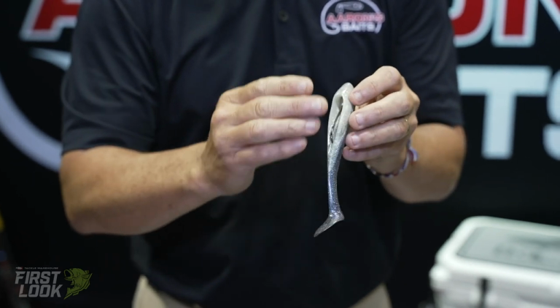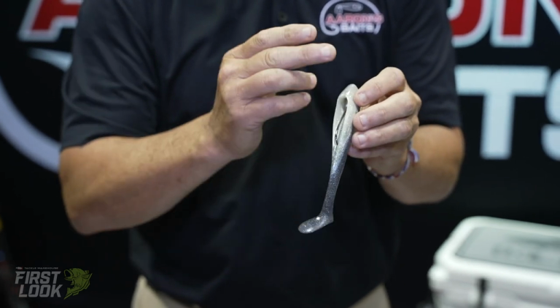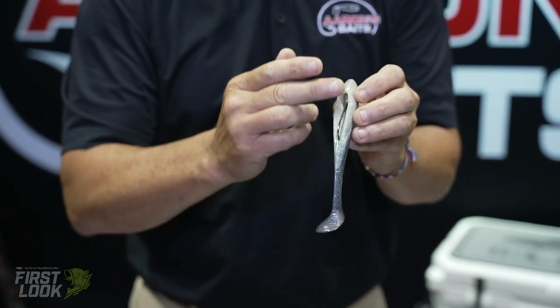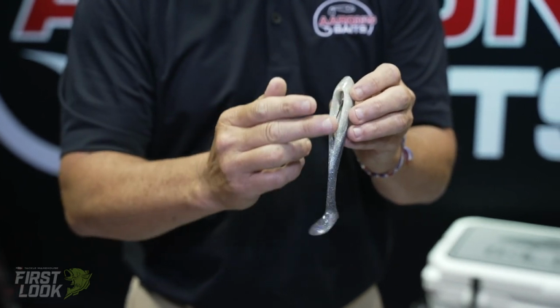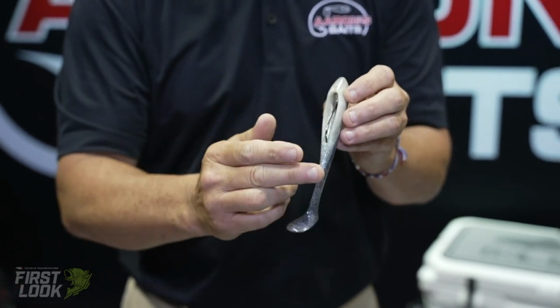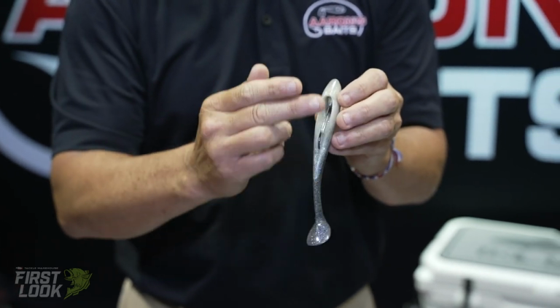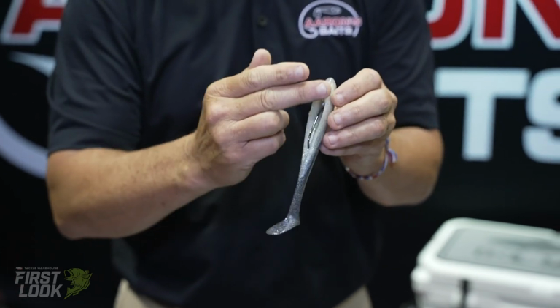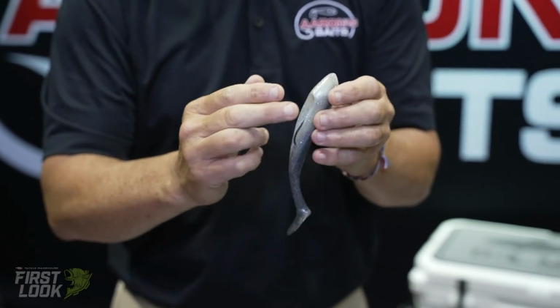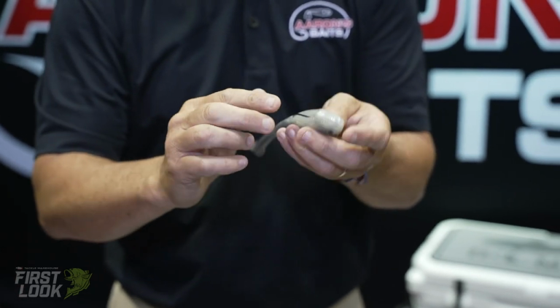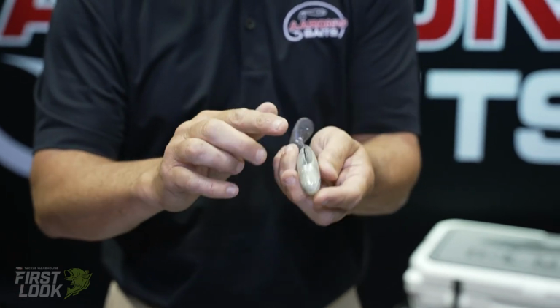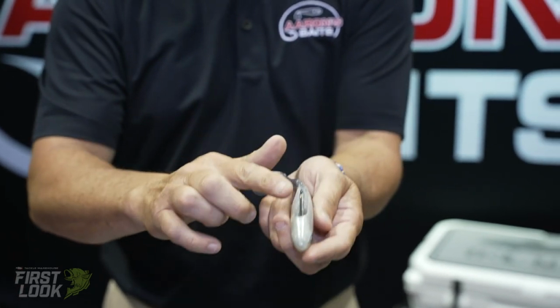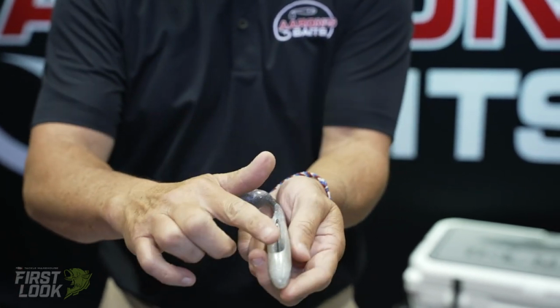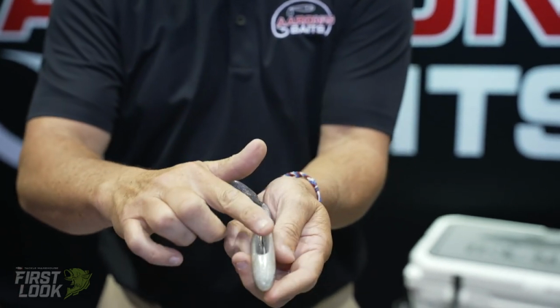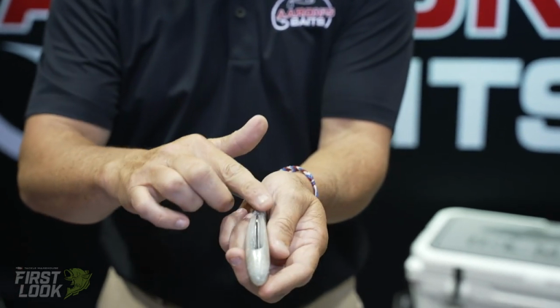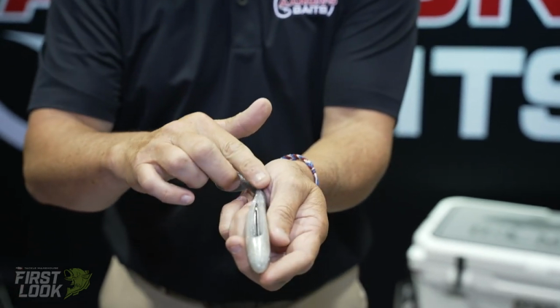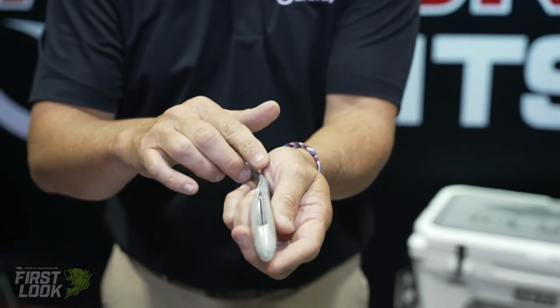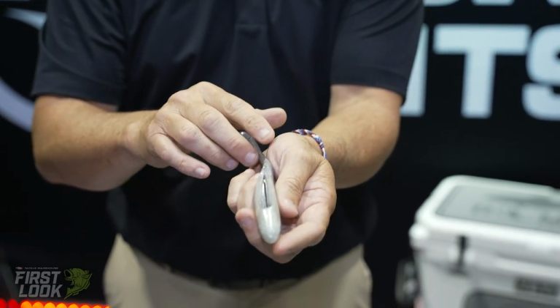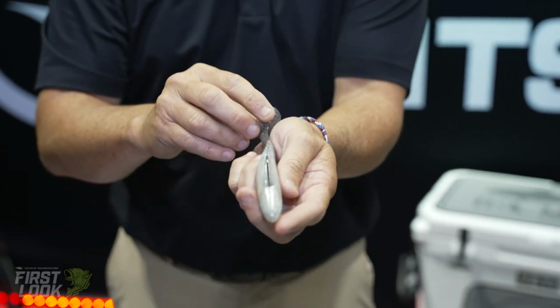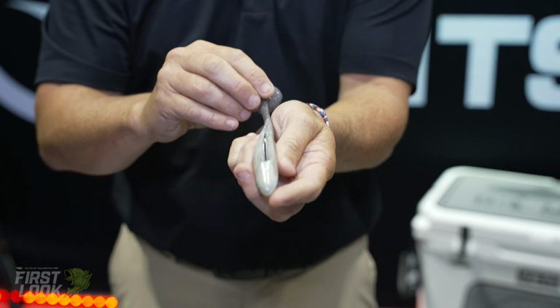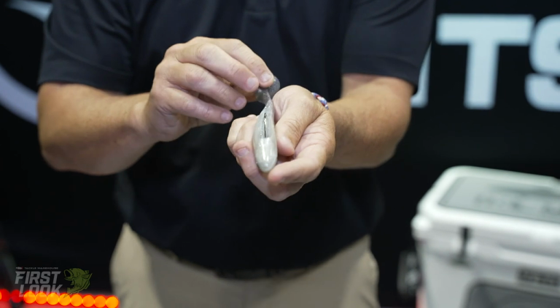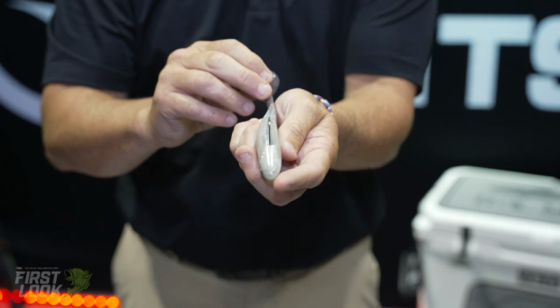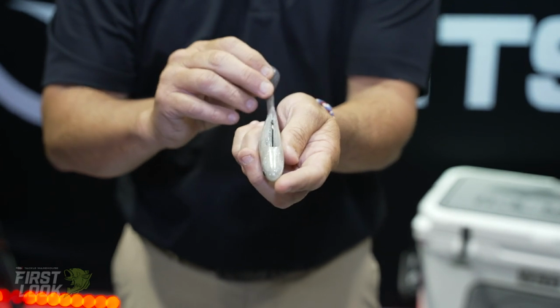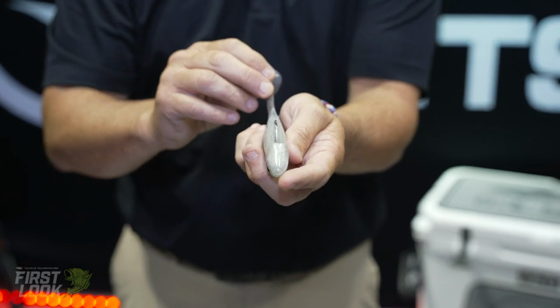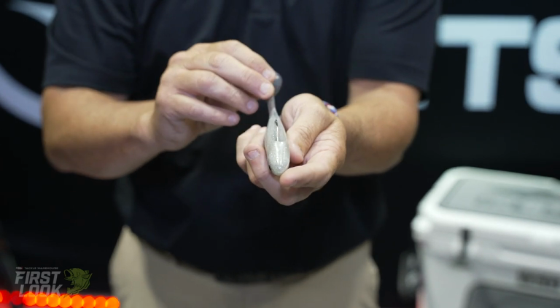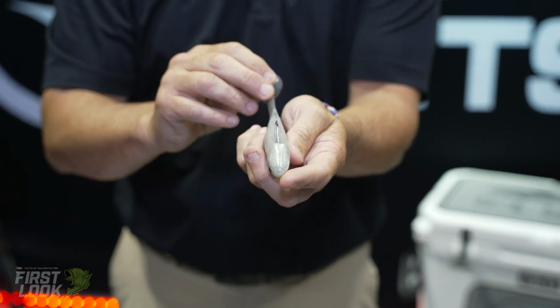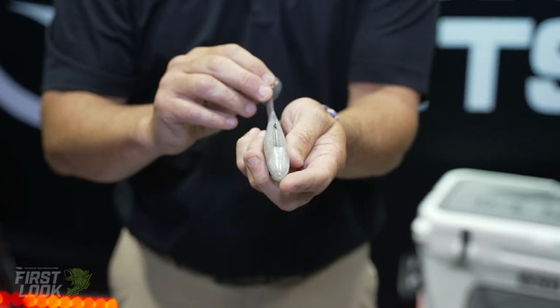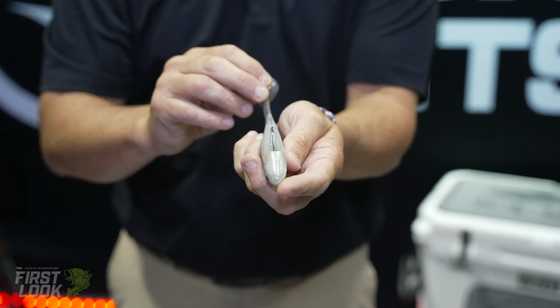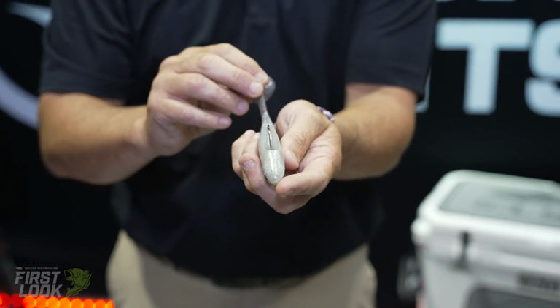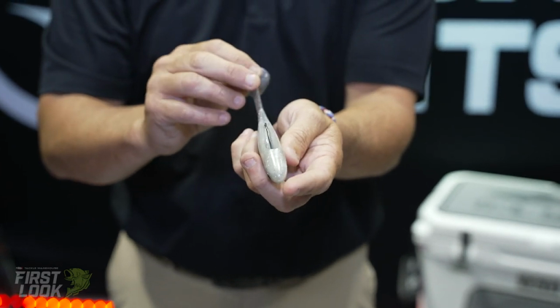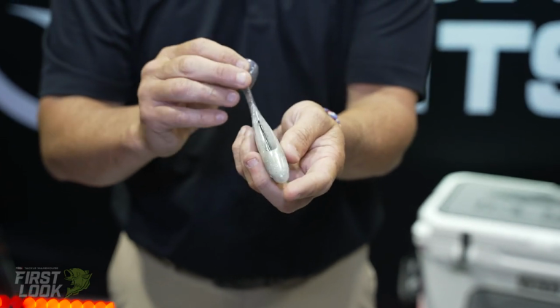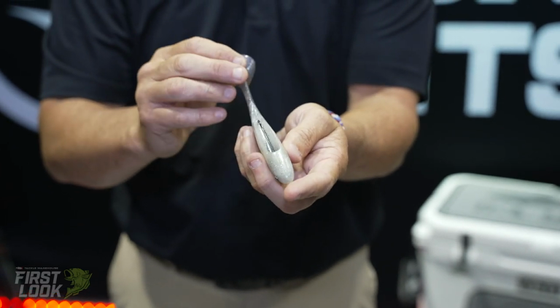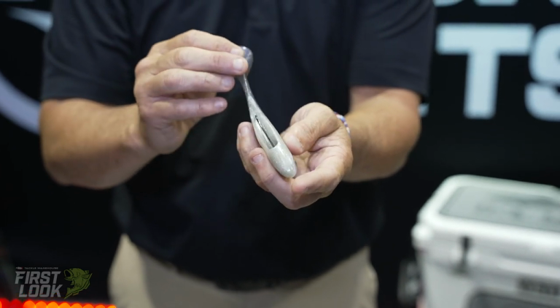Also, you see that long streamline? That causes a lot of water disturbance.